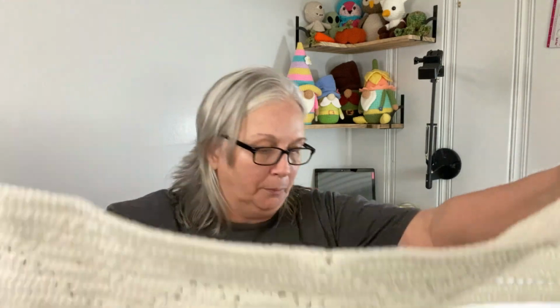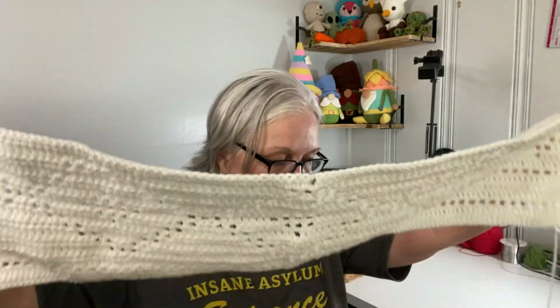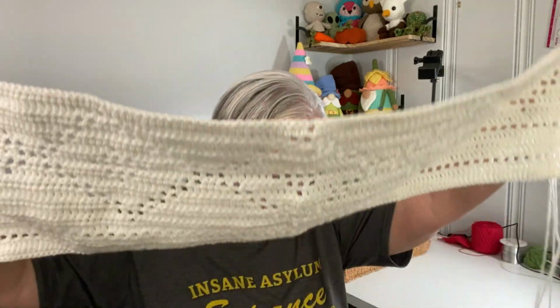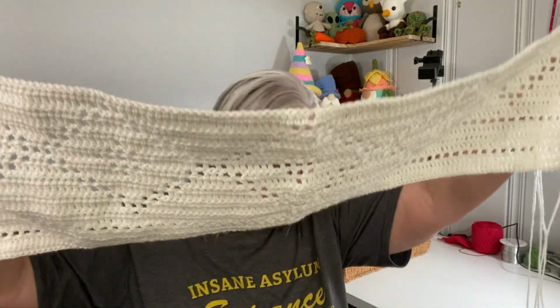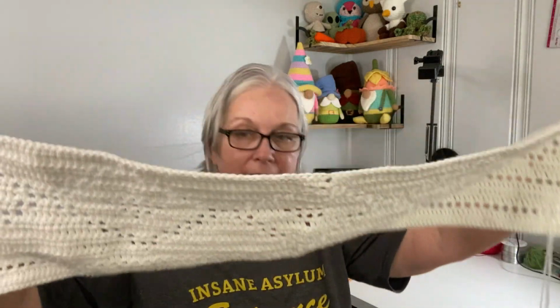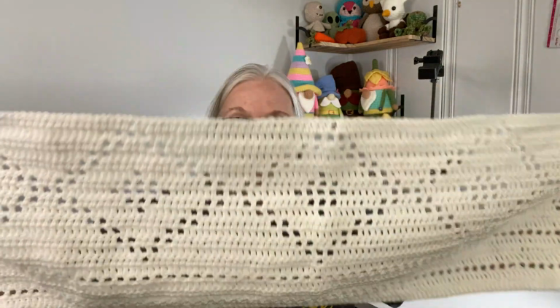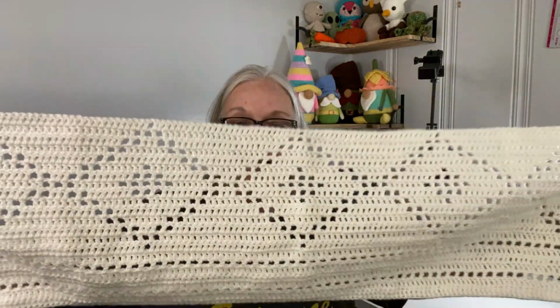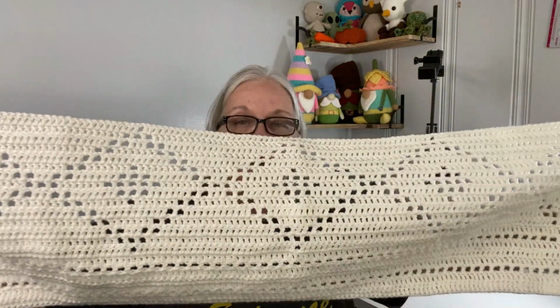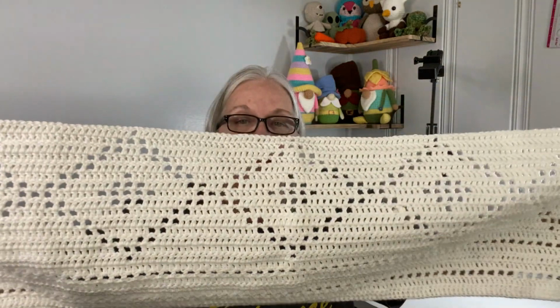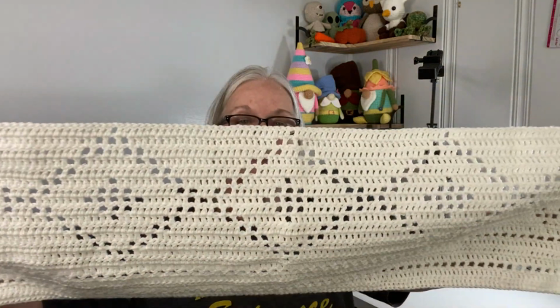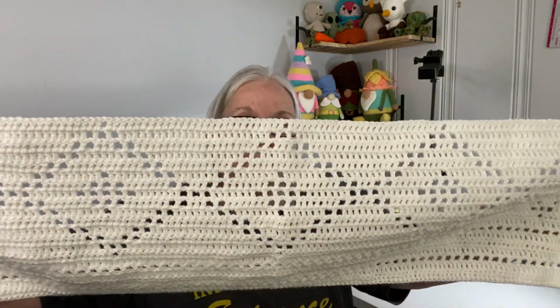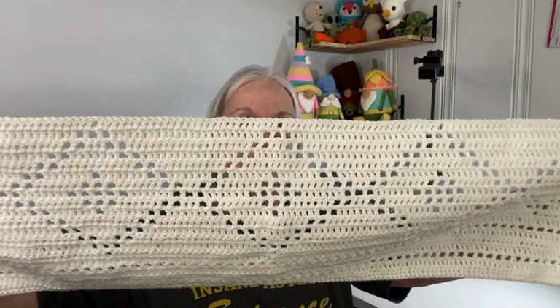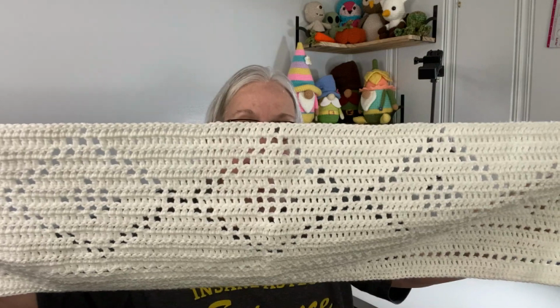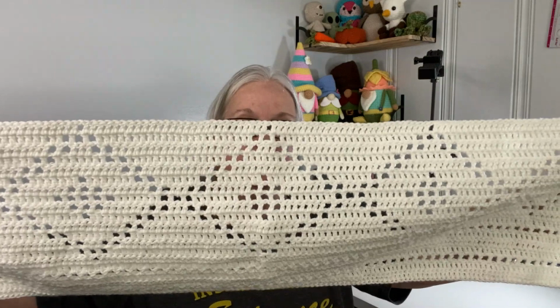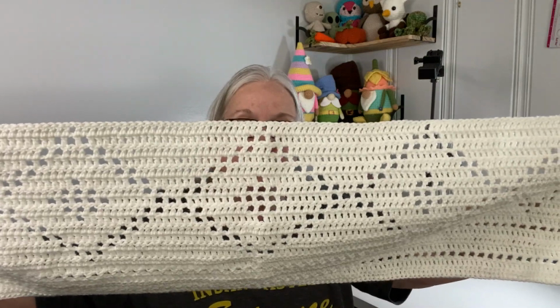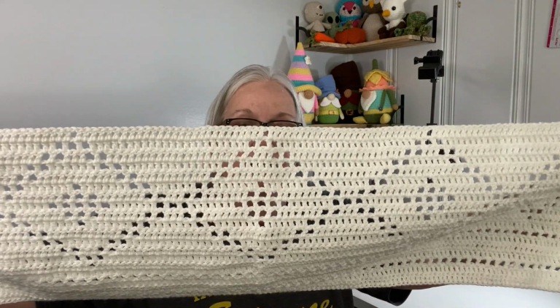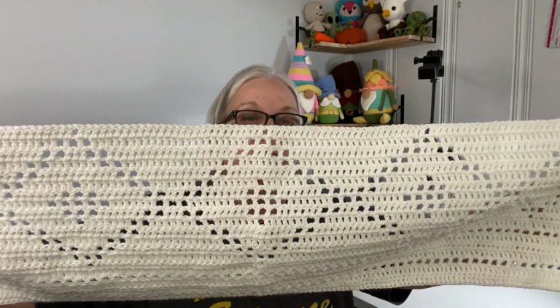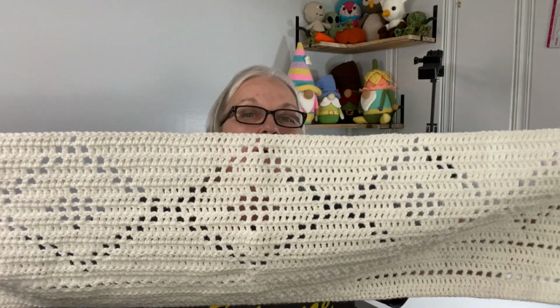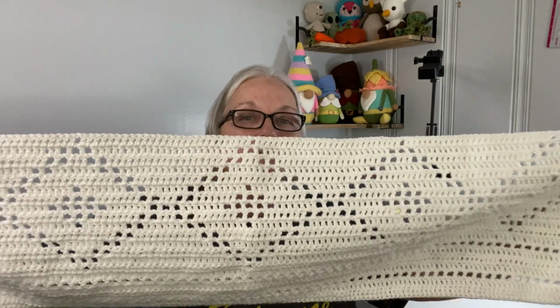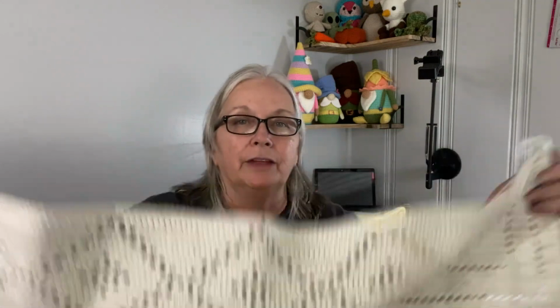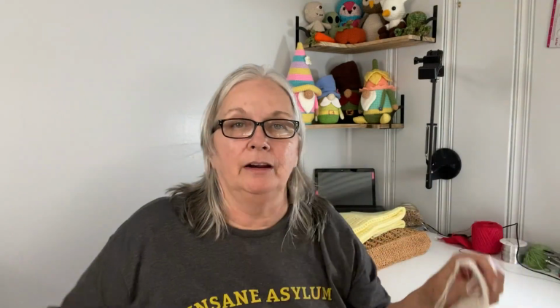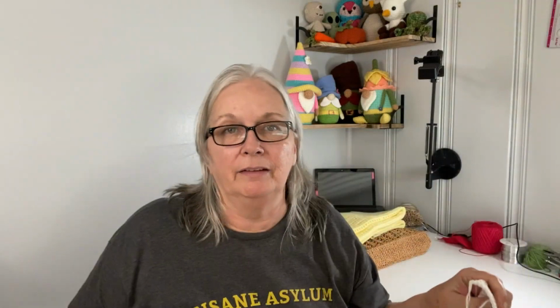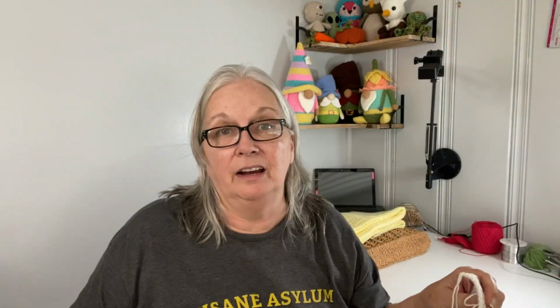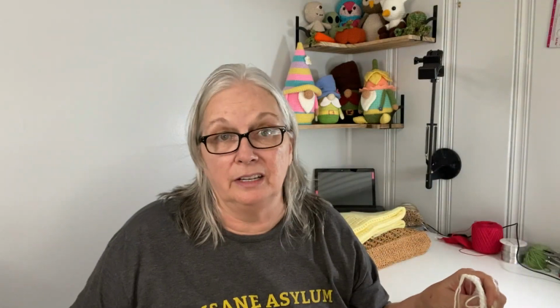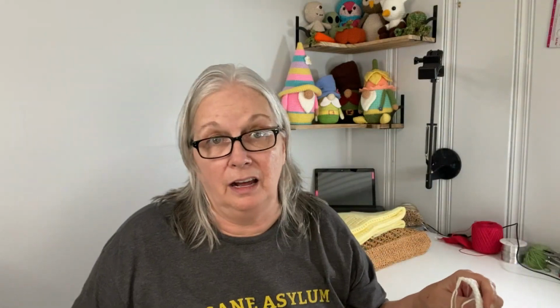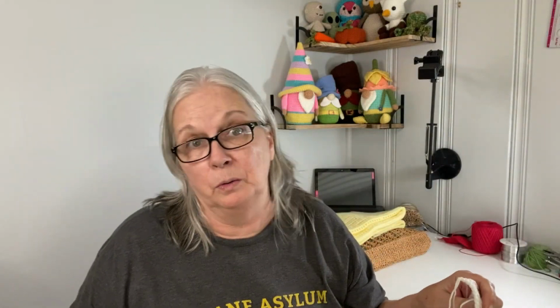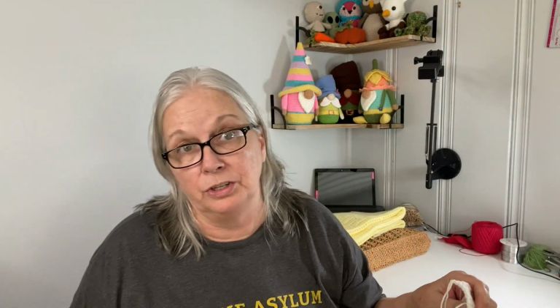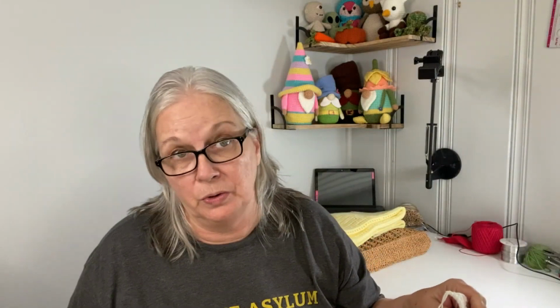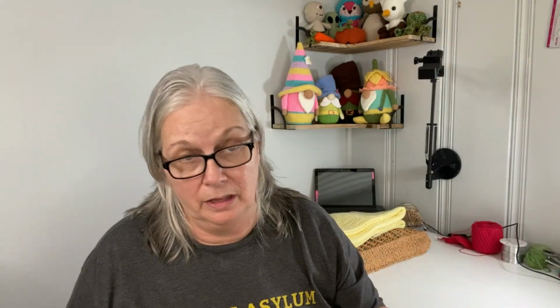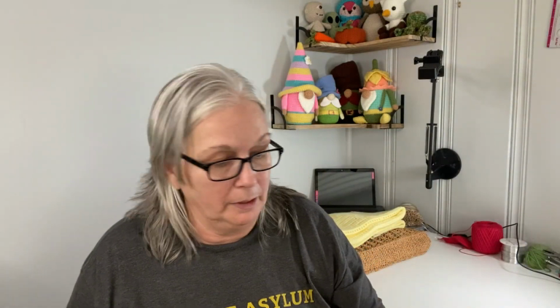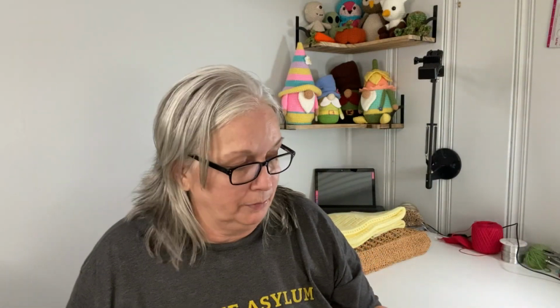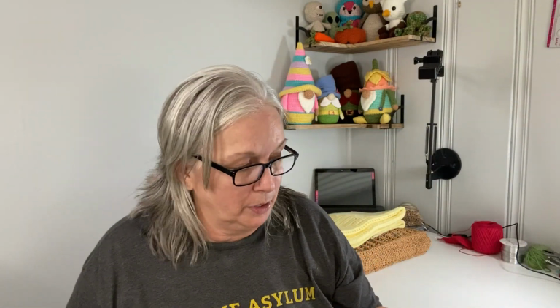I'll probably end the skein there and add on a new skein so that I don't have a knot or a join in the middle of the row.